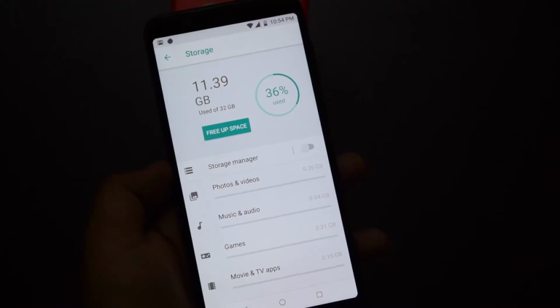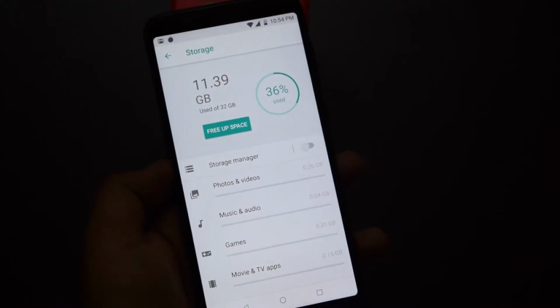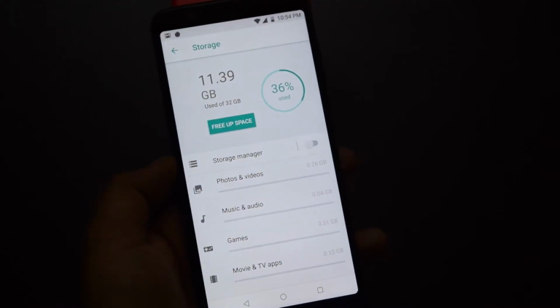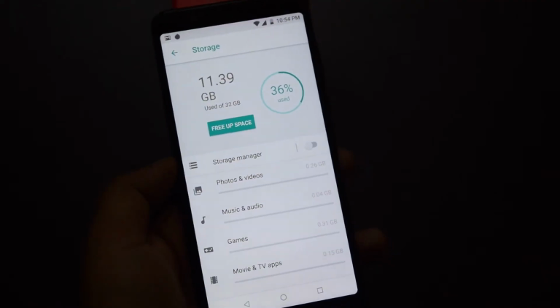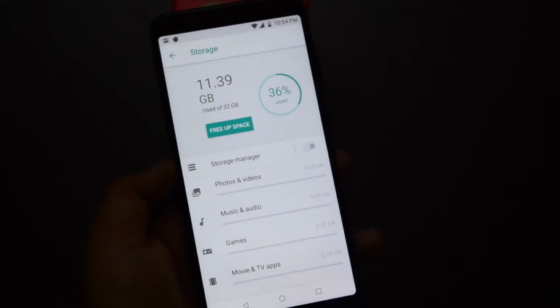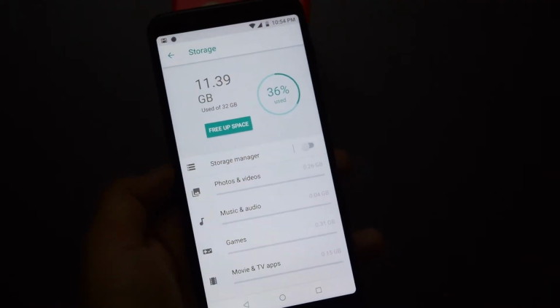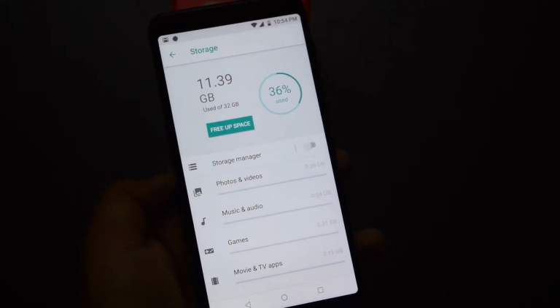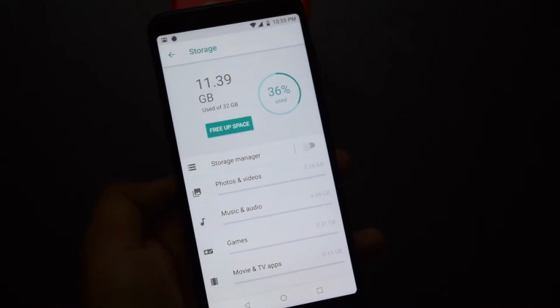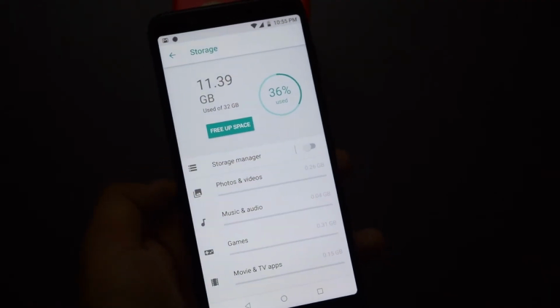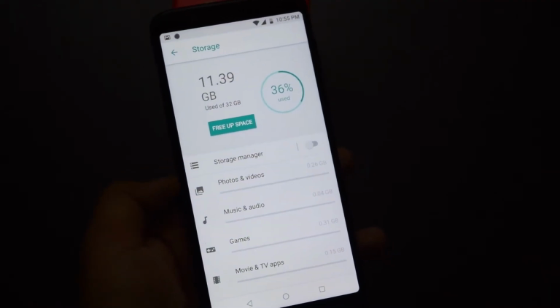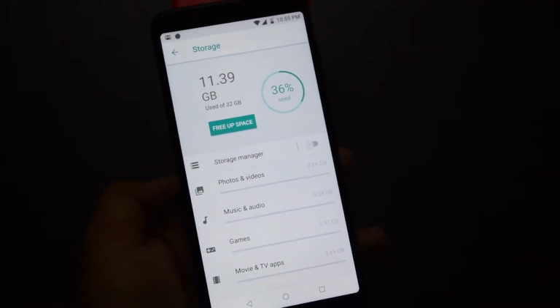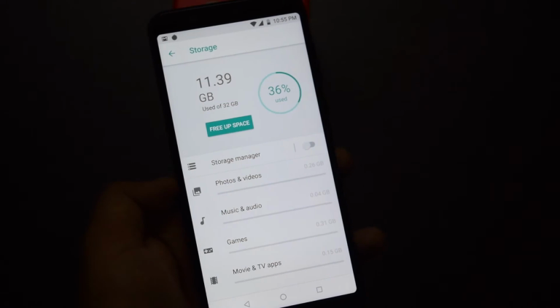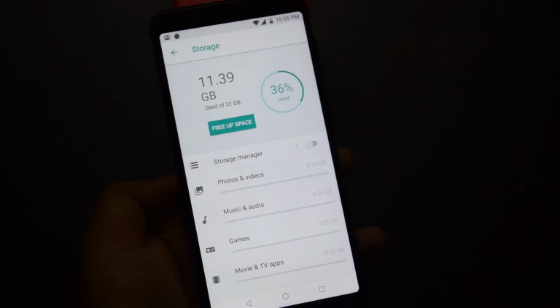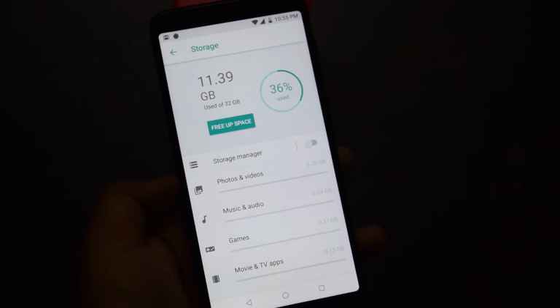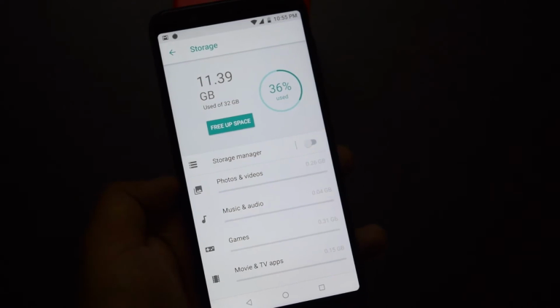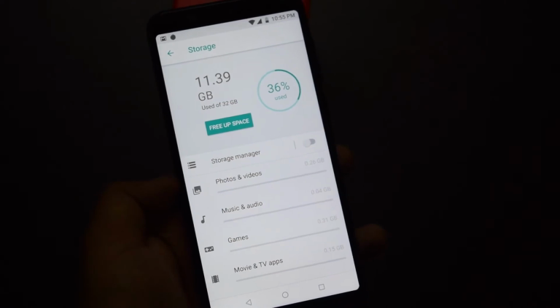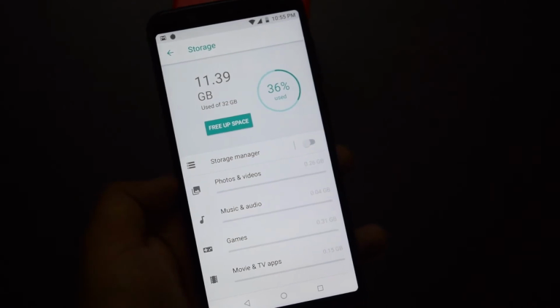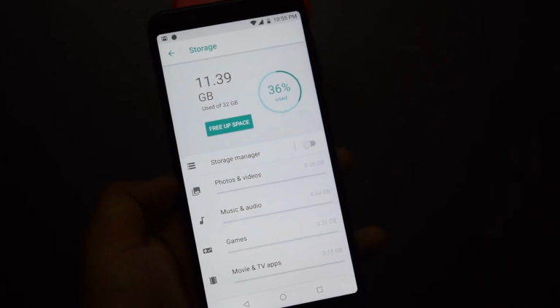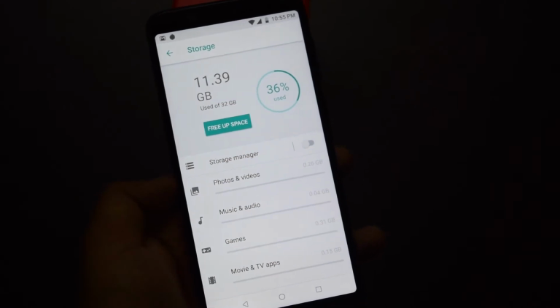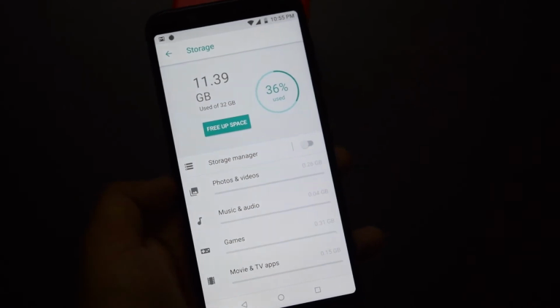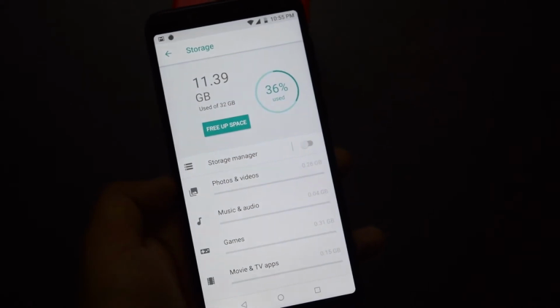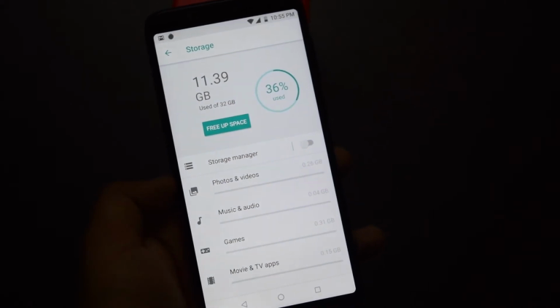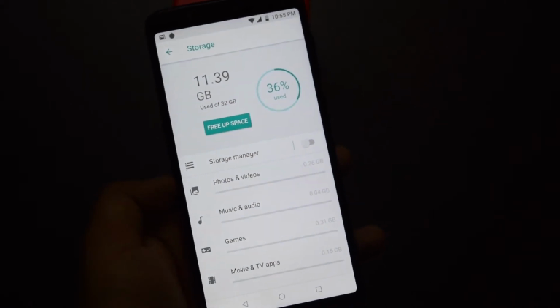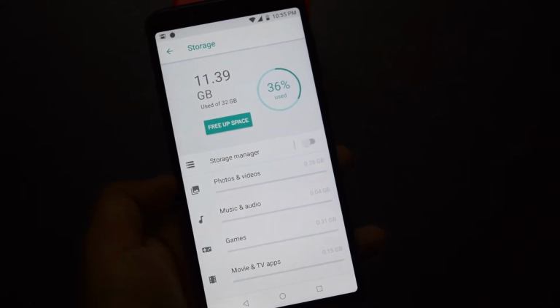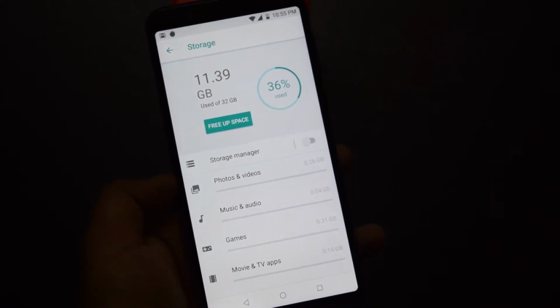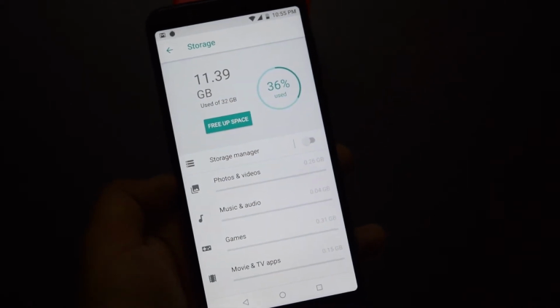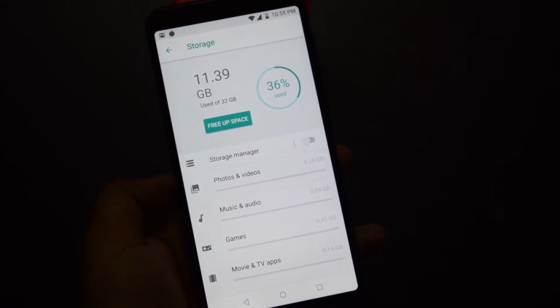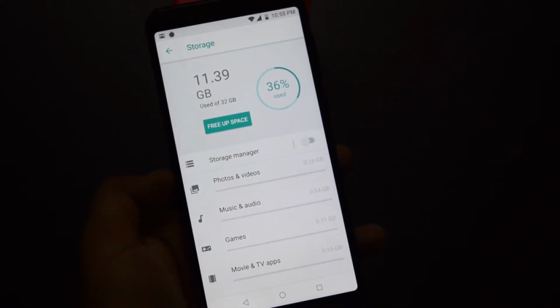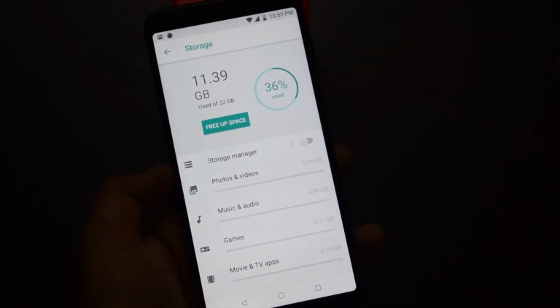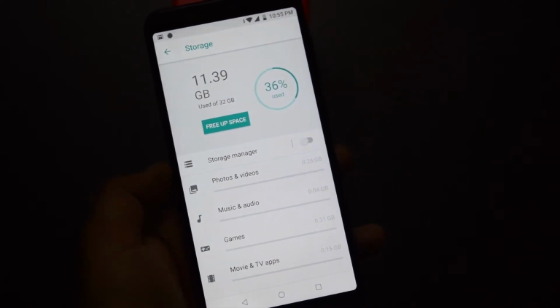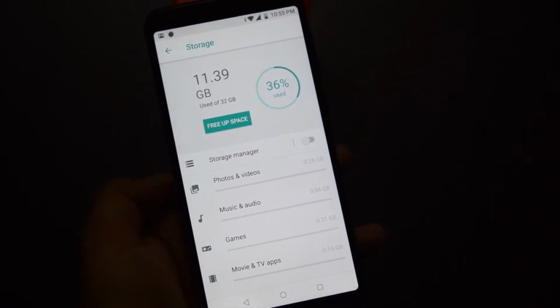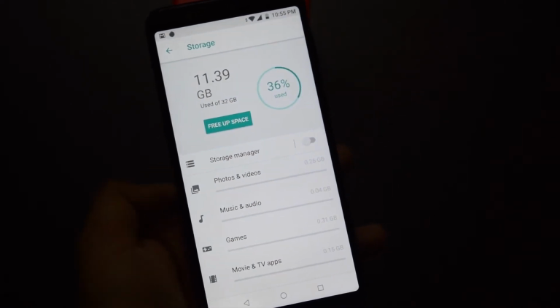The phone comes with 32GB of storage, and you can always add a microSD card to expand the storage.